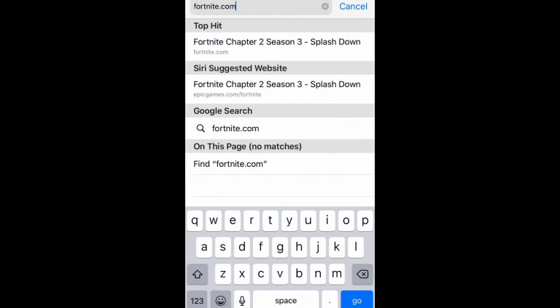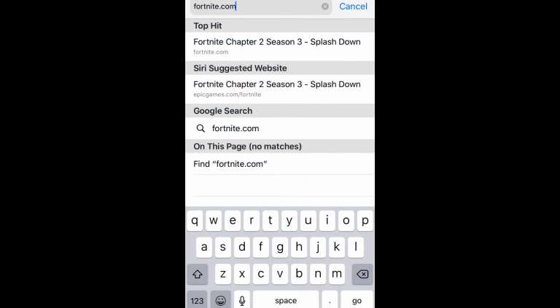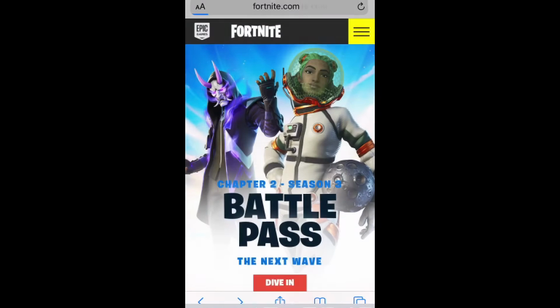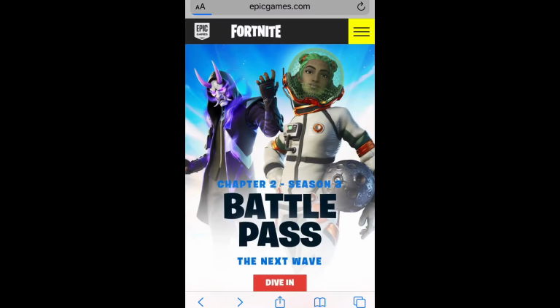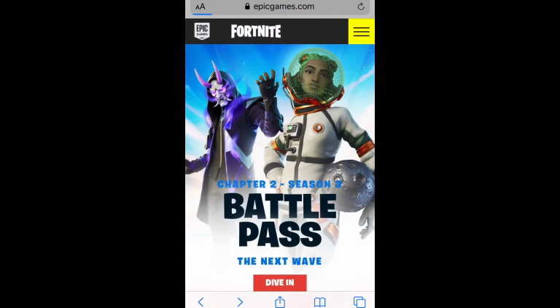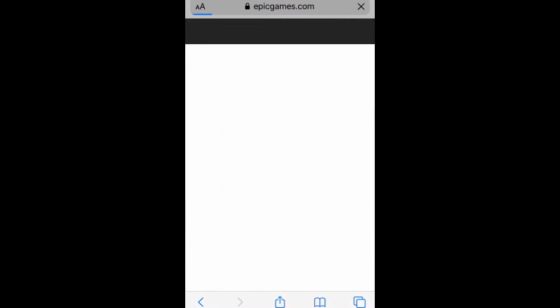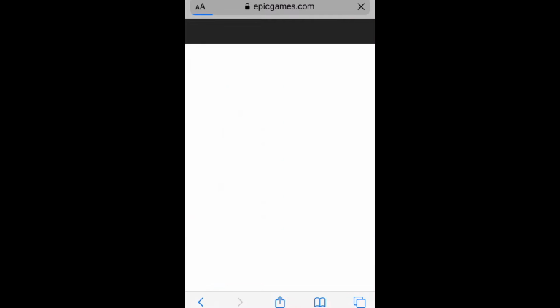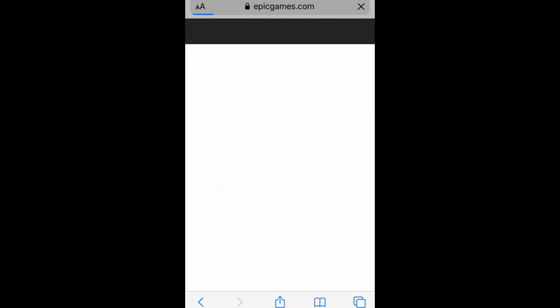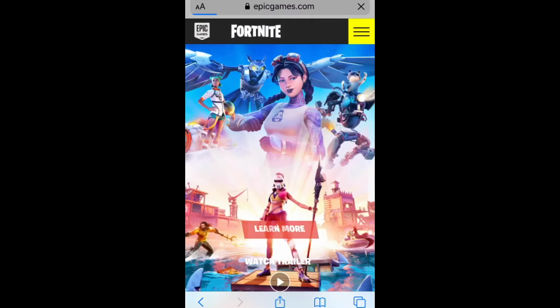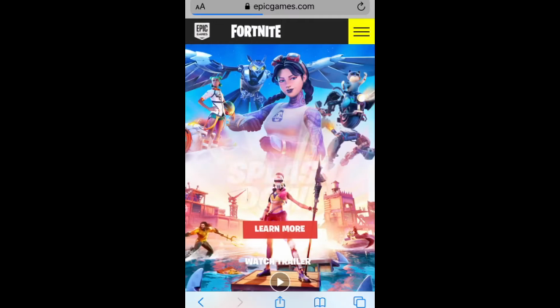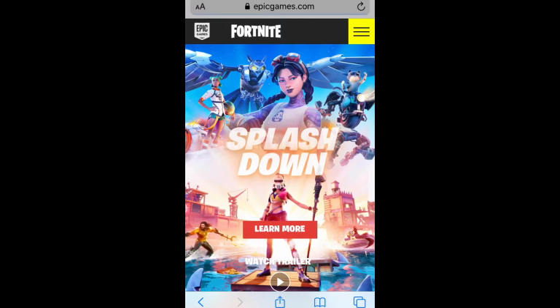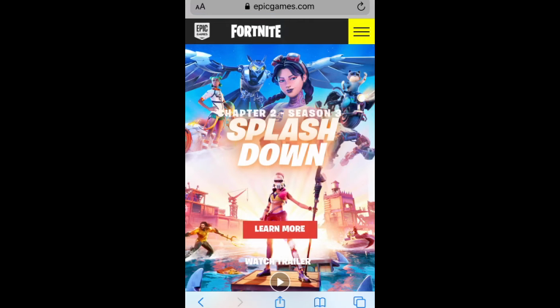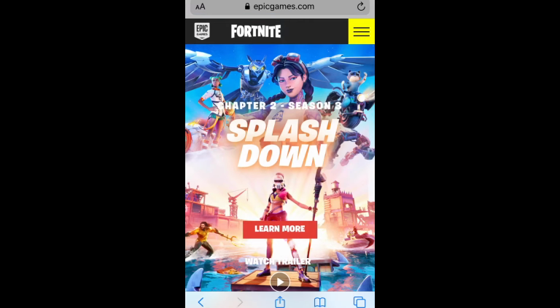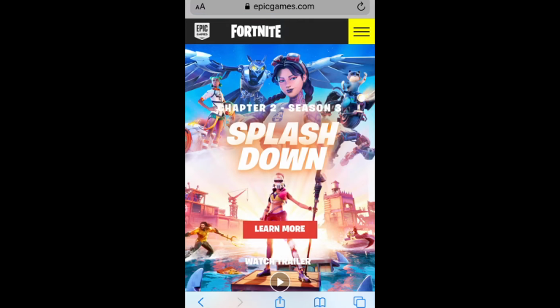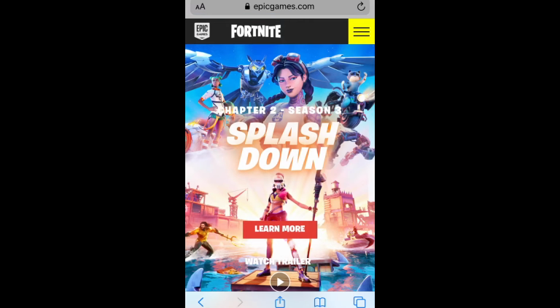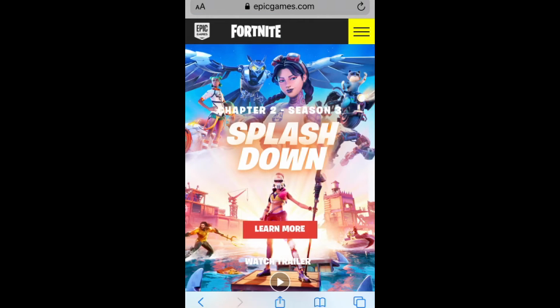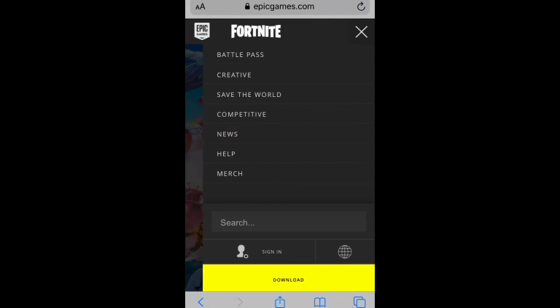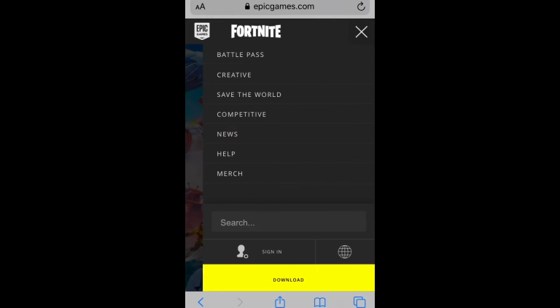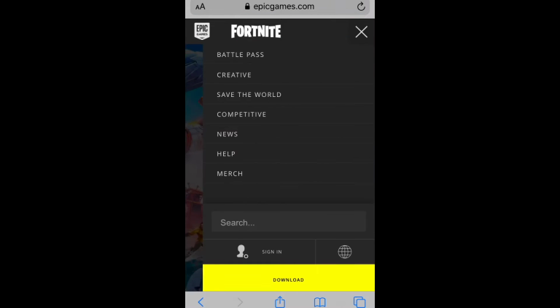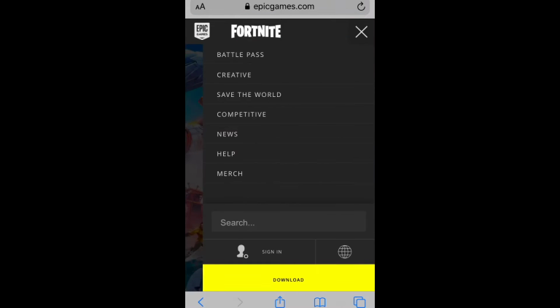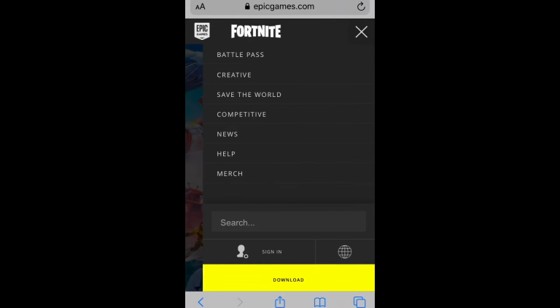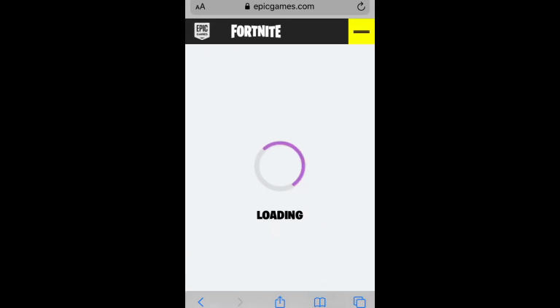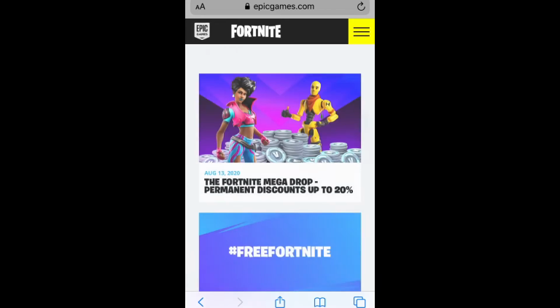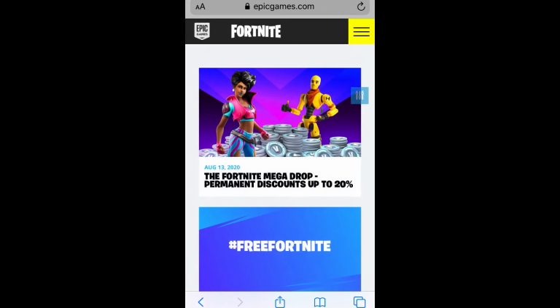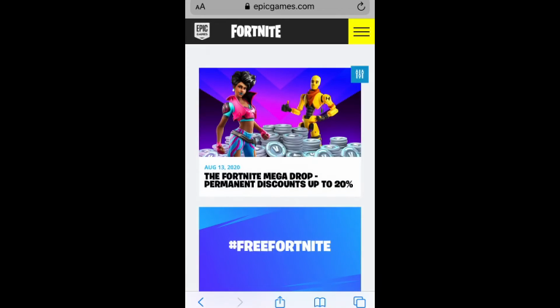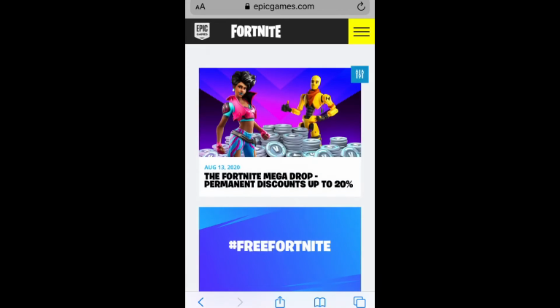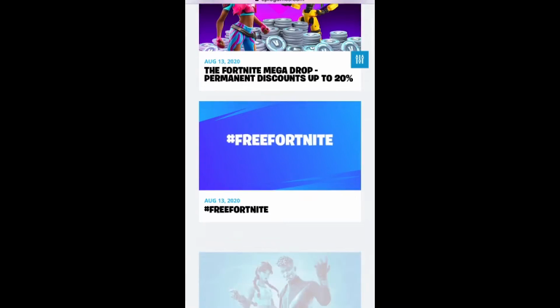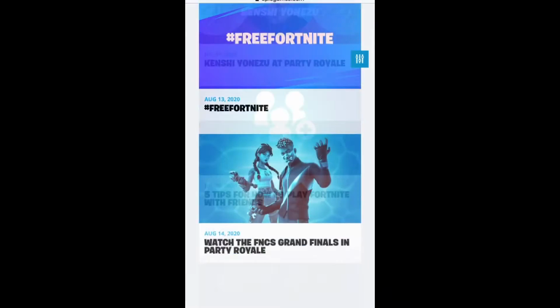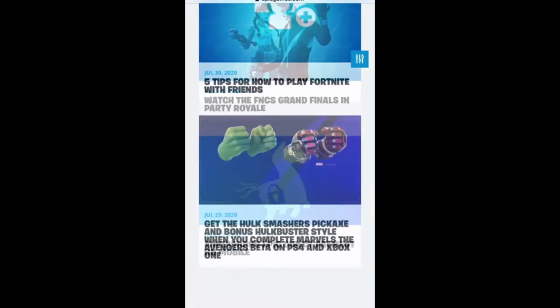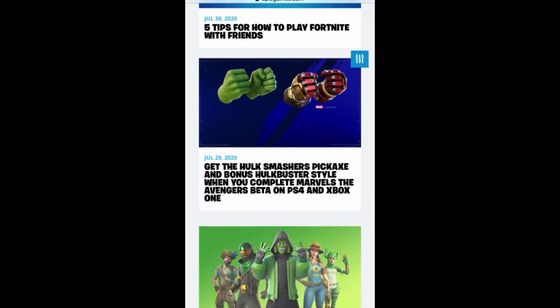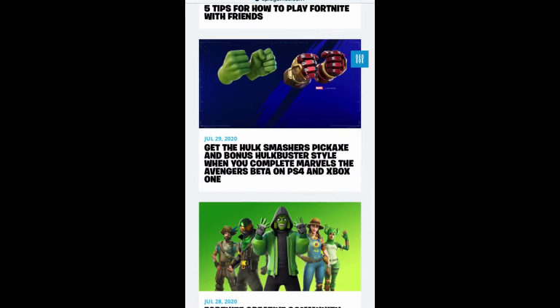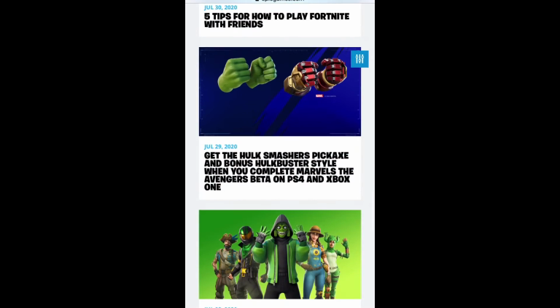Go to the Fortnite website on any device. Next, go to the news tab. Find the one with the Hulk pickaxes on it.